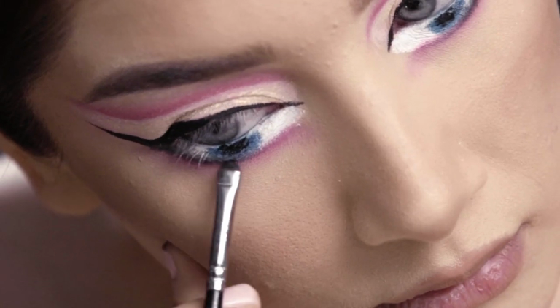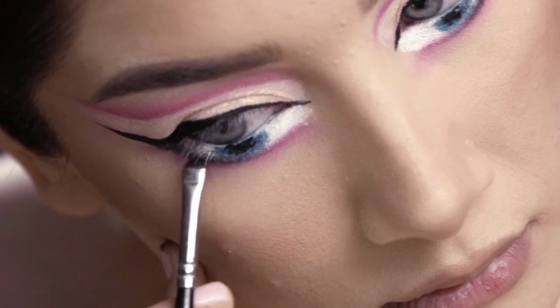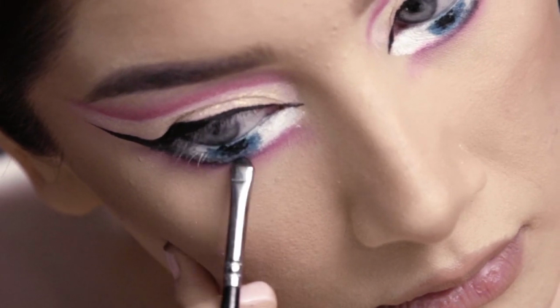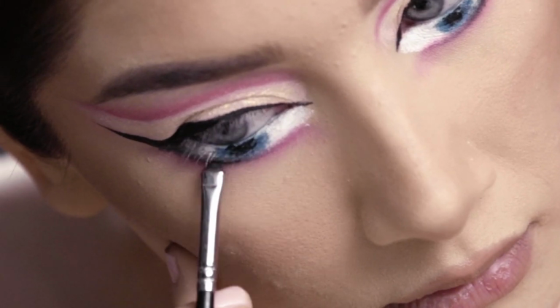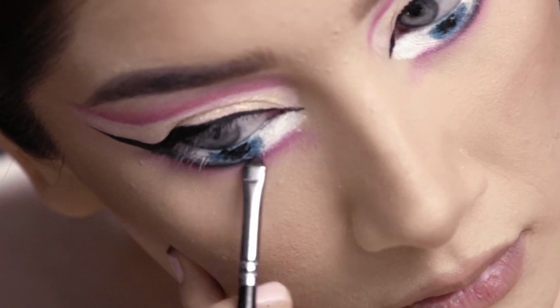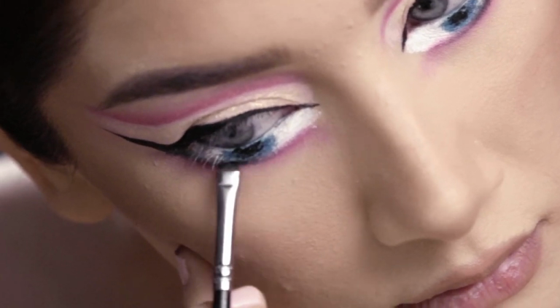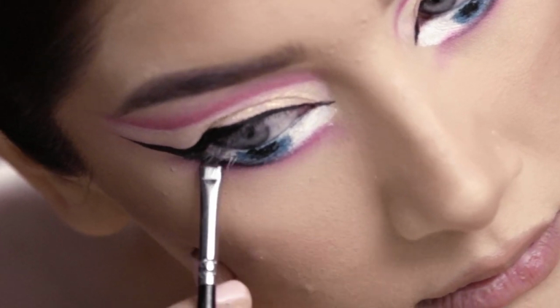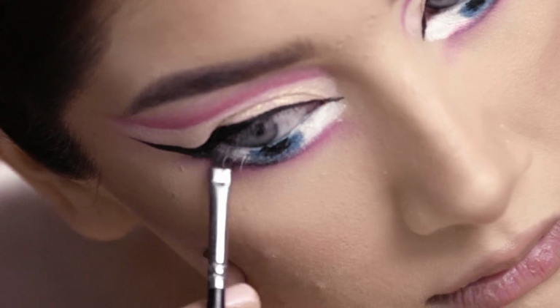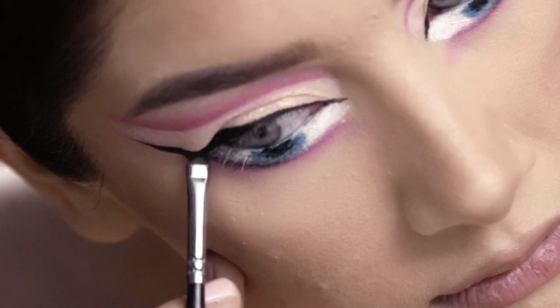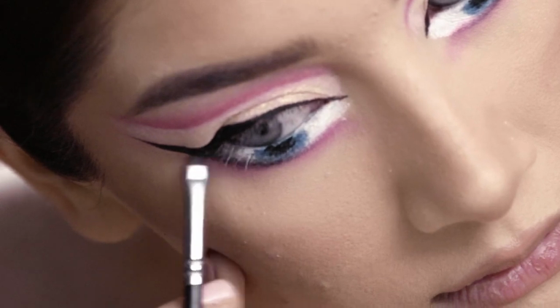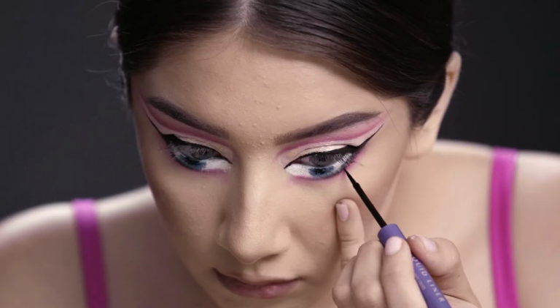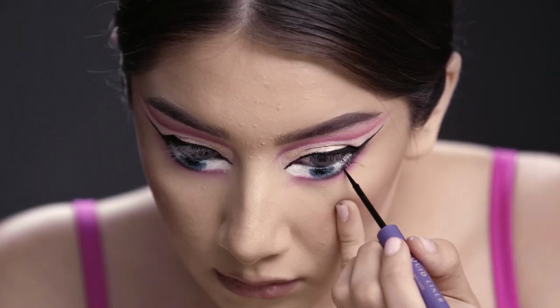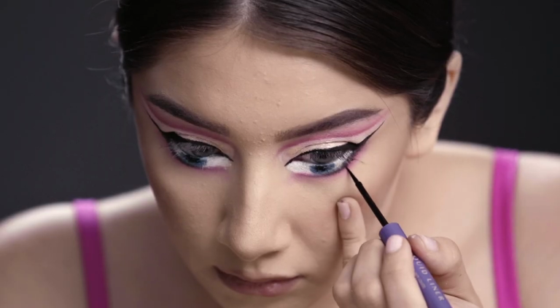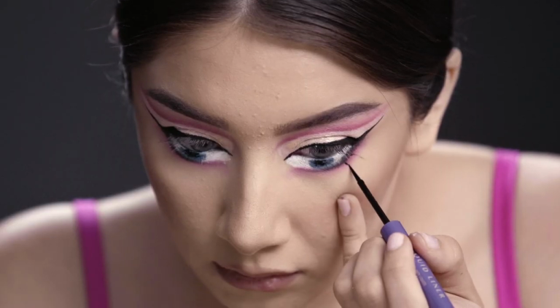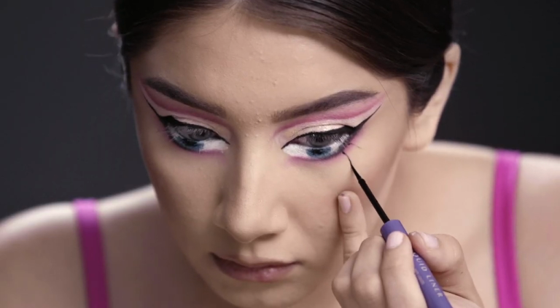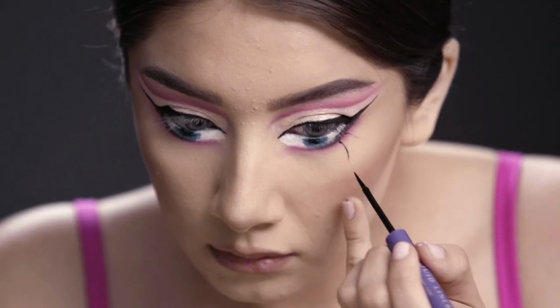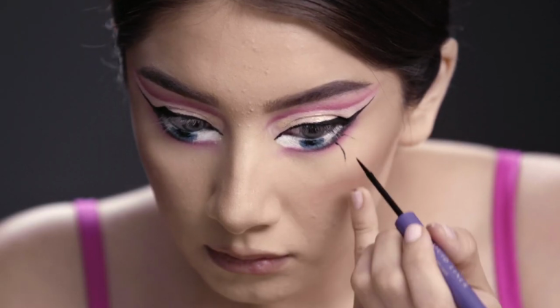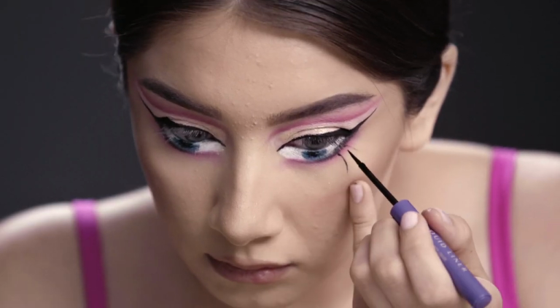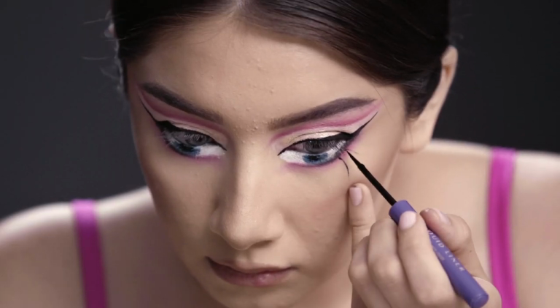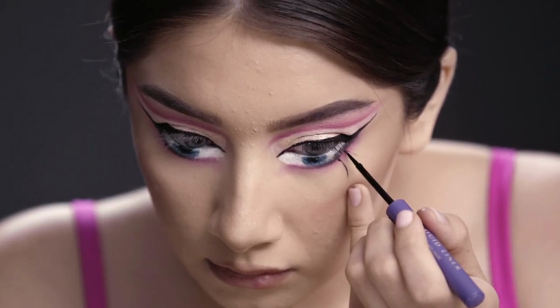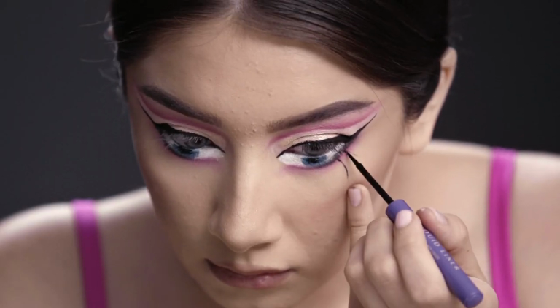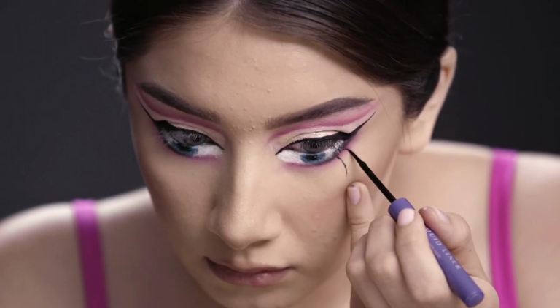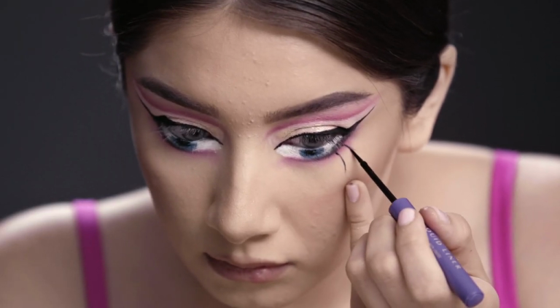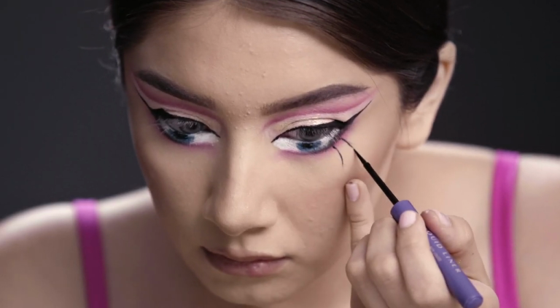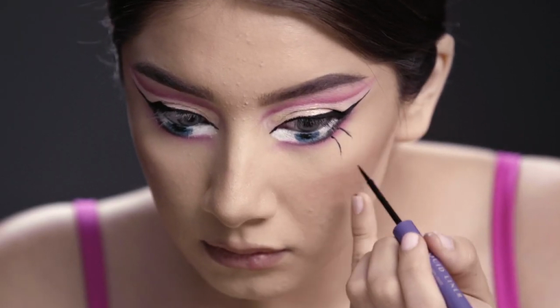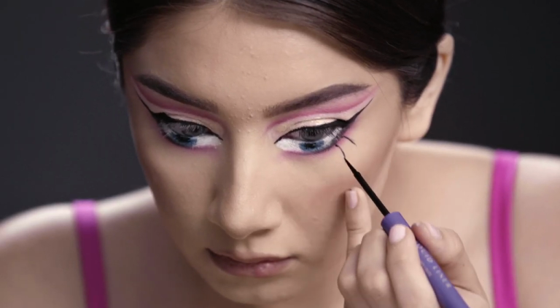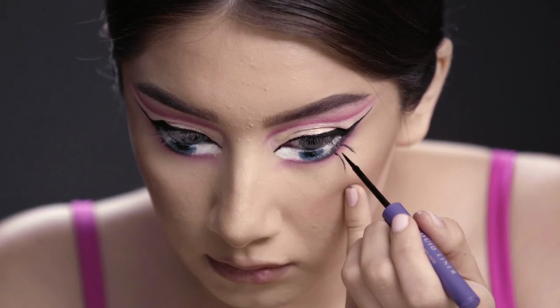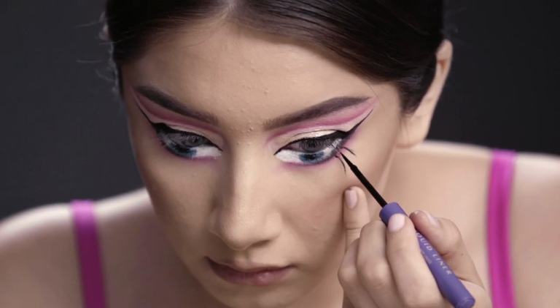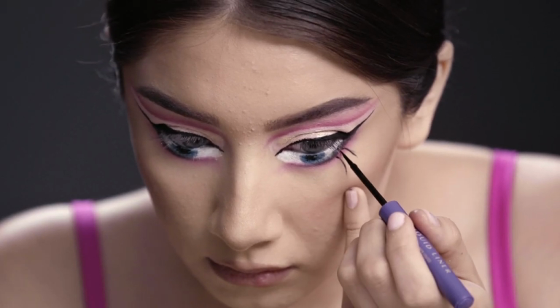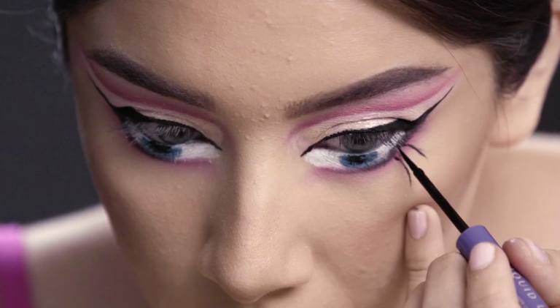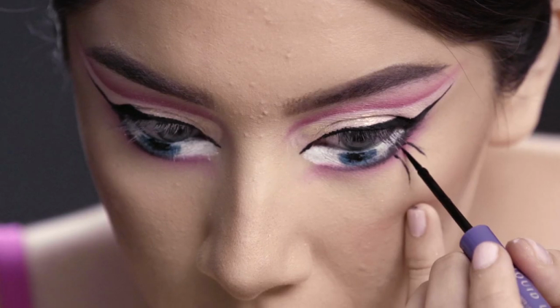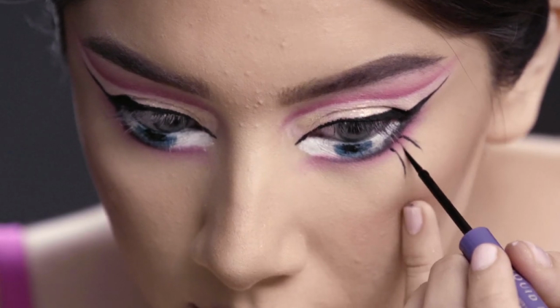Now using that same eyeliner we used before, I'm going to create little hair-like strokes on the bottom of the eyelid.